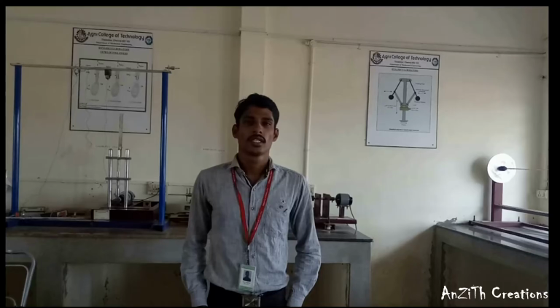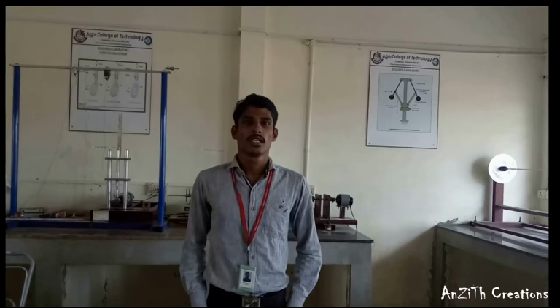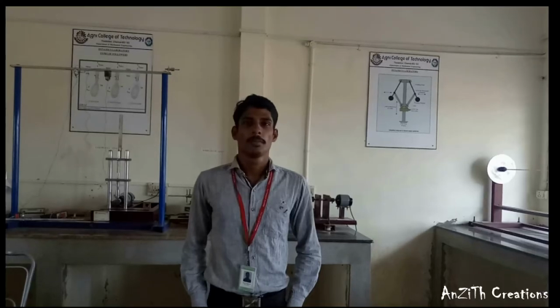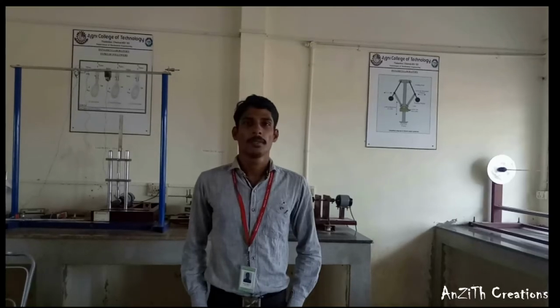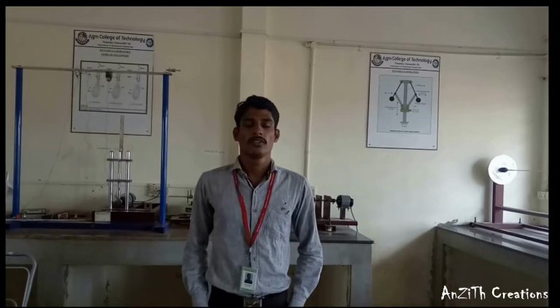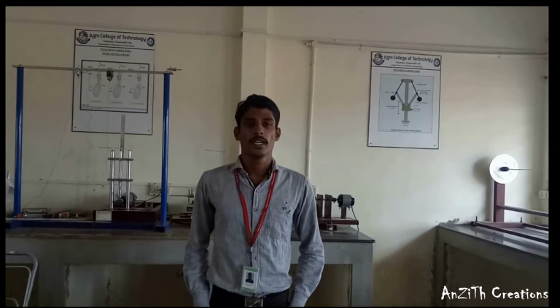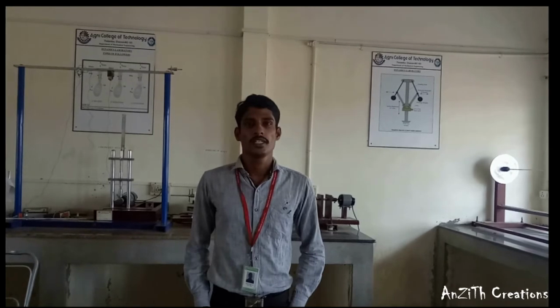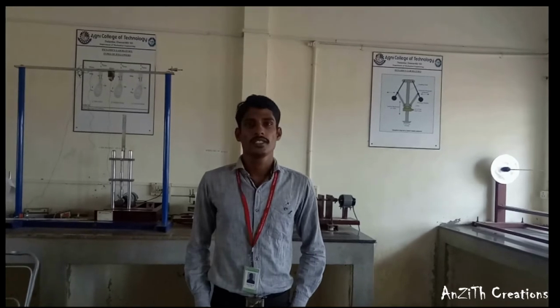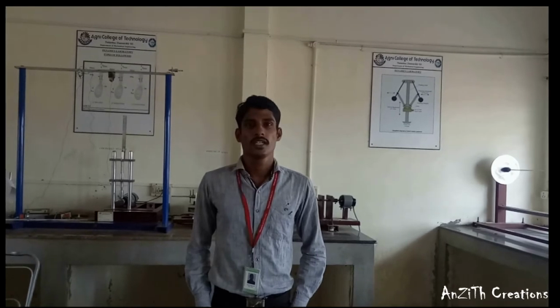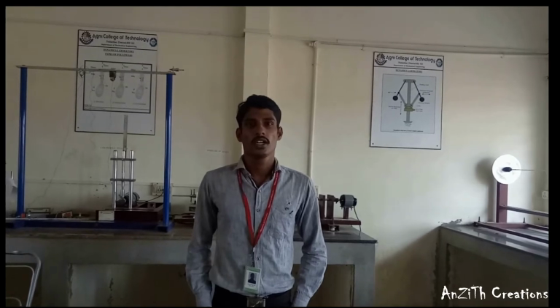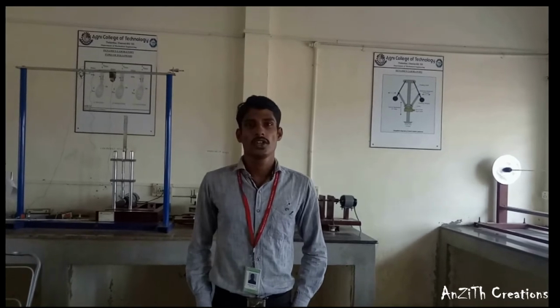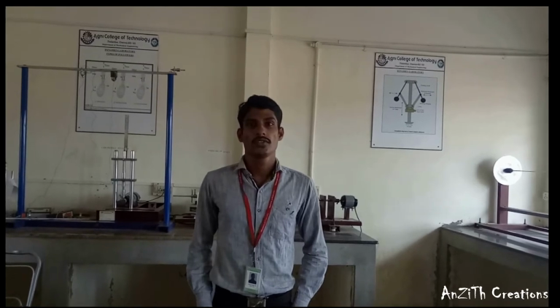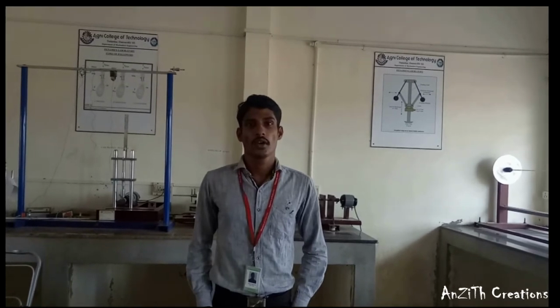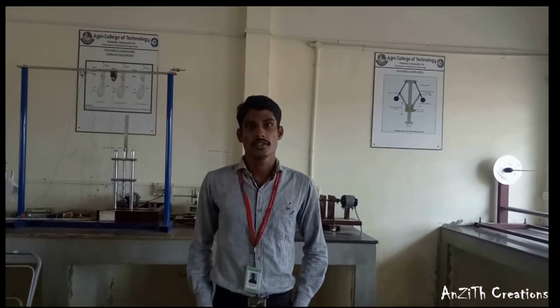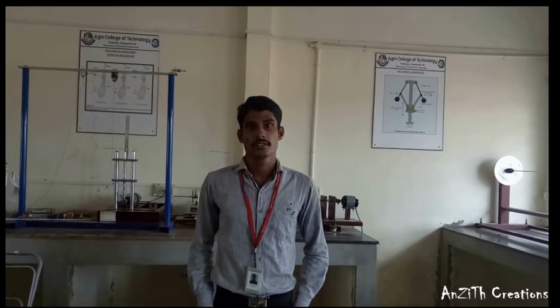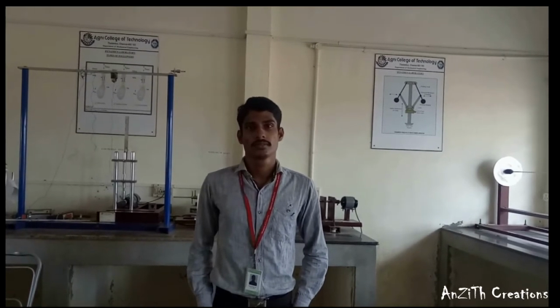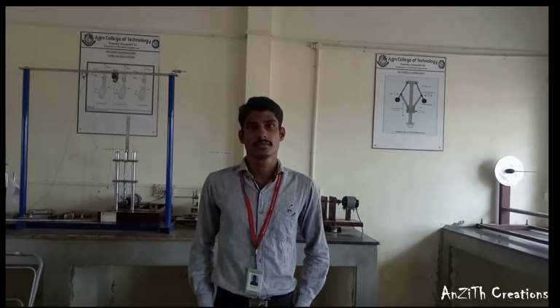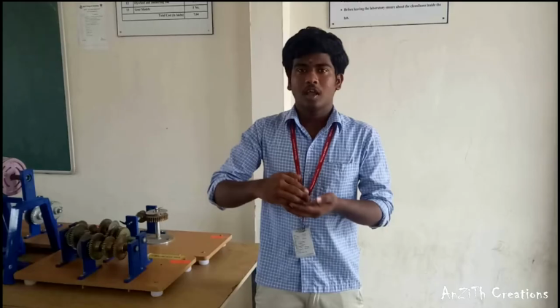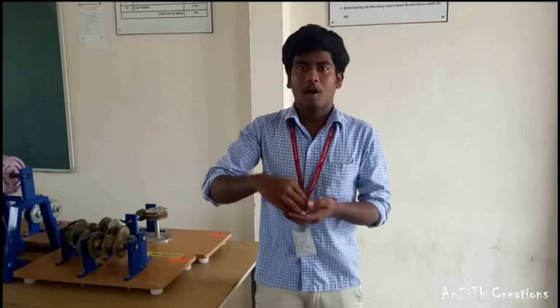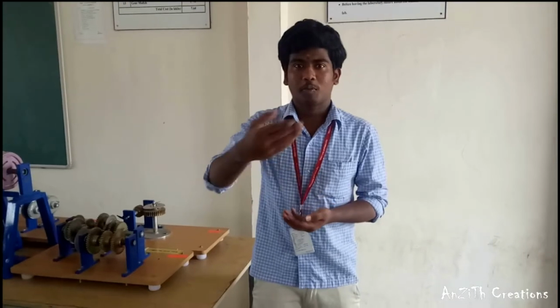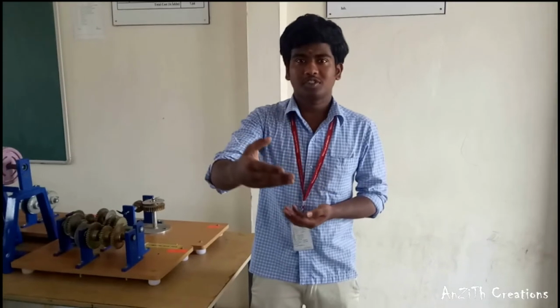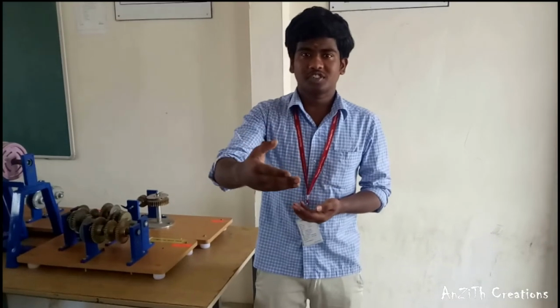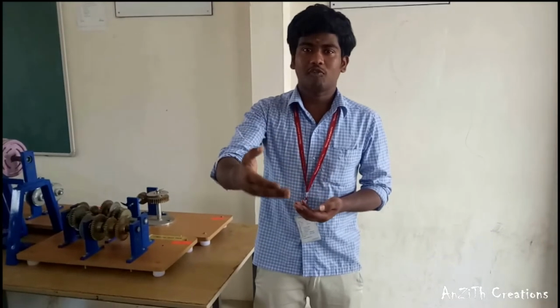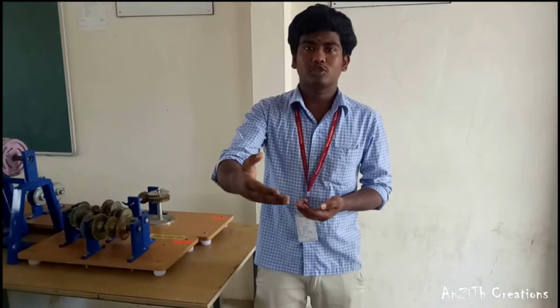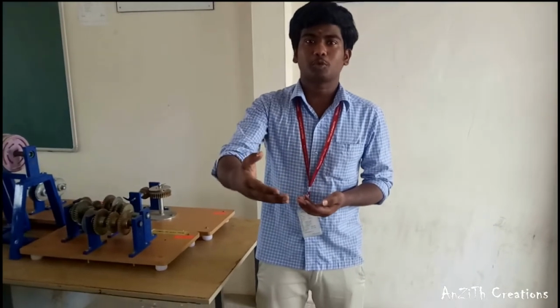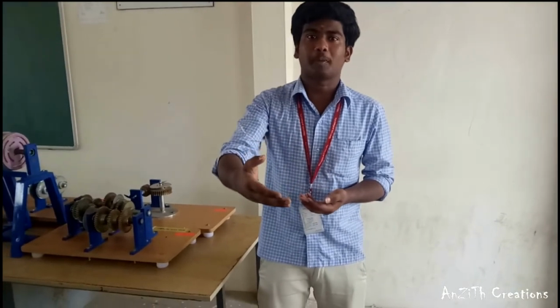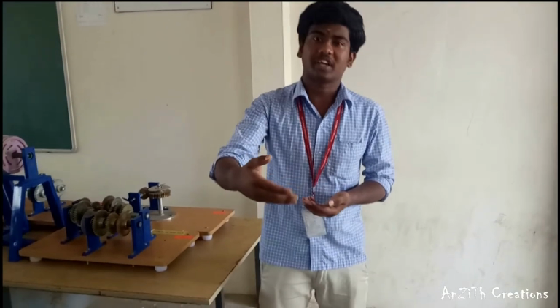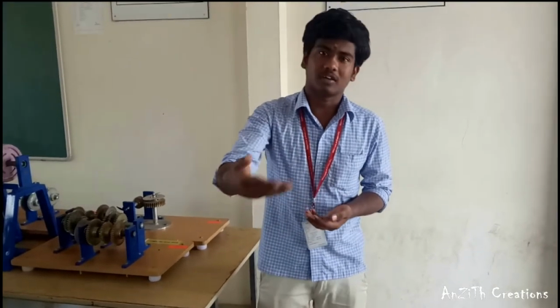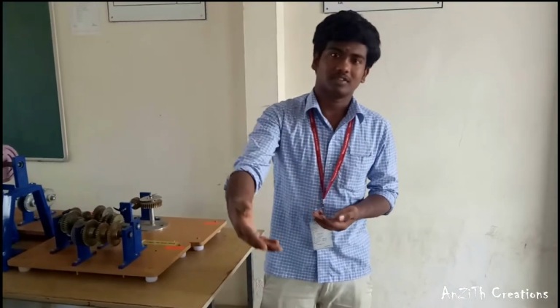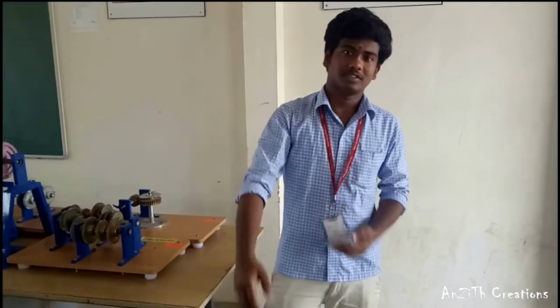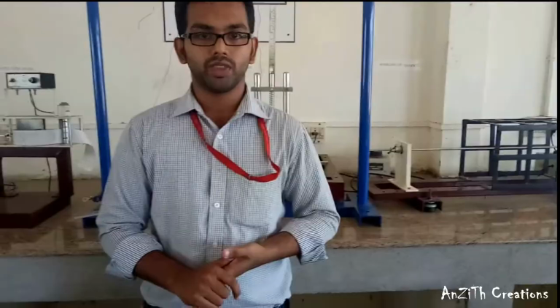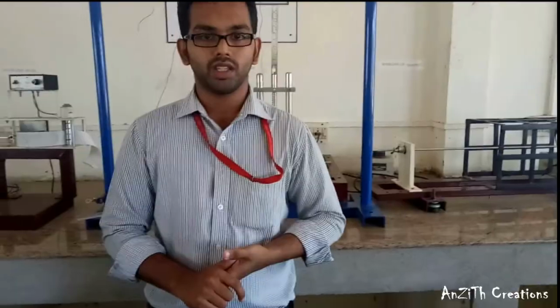Department of Mechanical Engineering, Aghani College of Technology. Our project is the advanced supermarket cart.